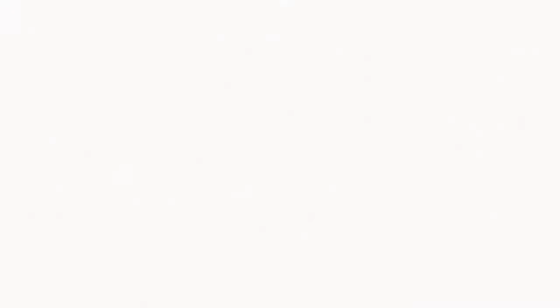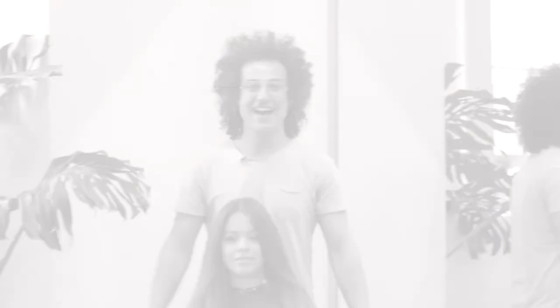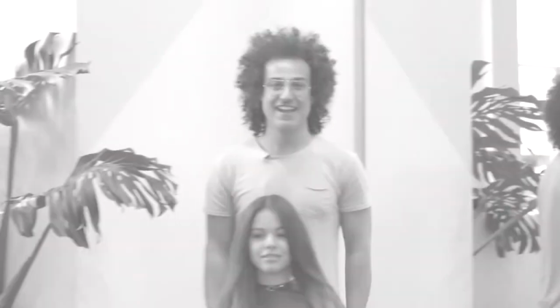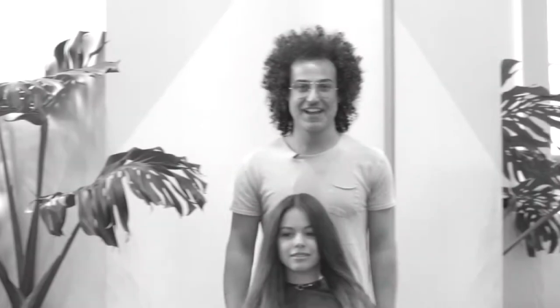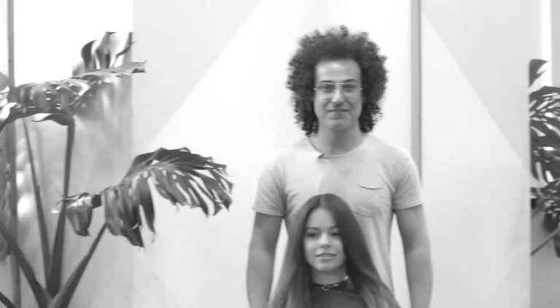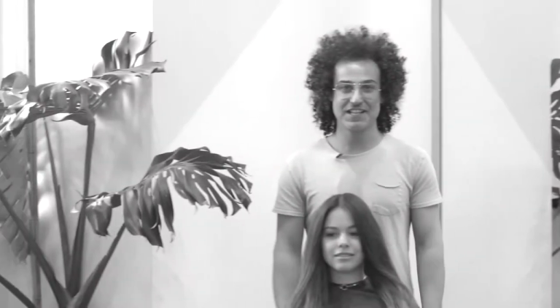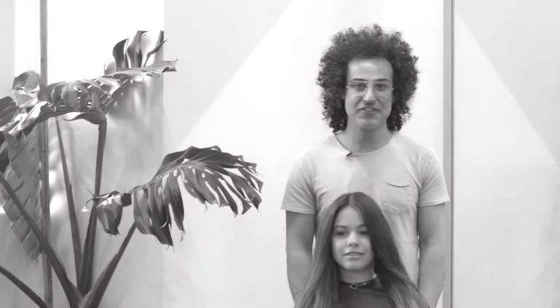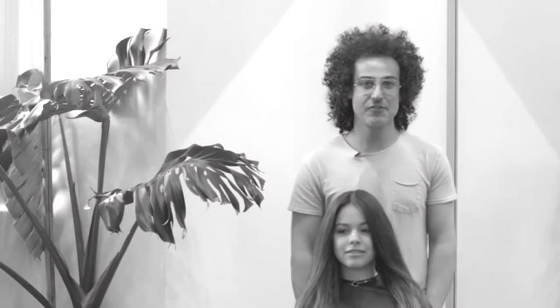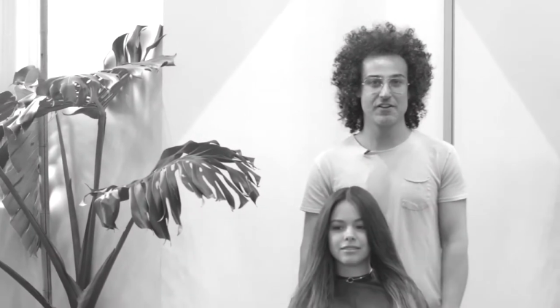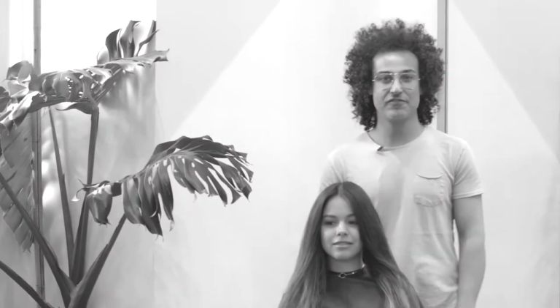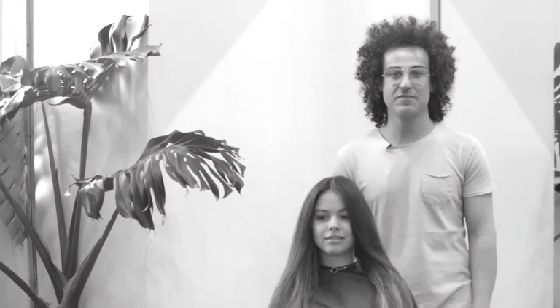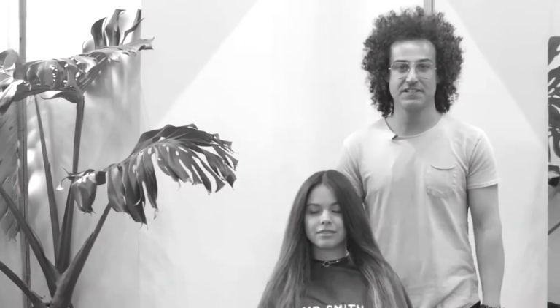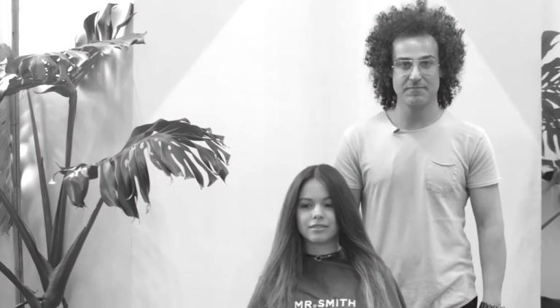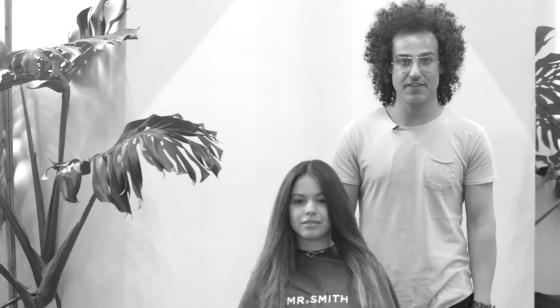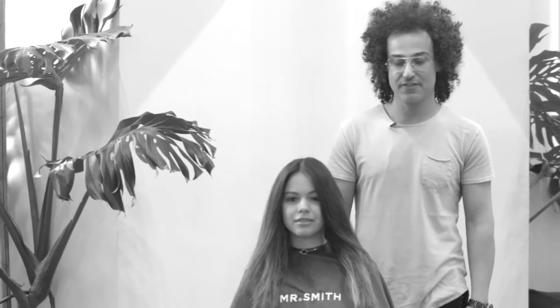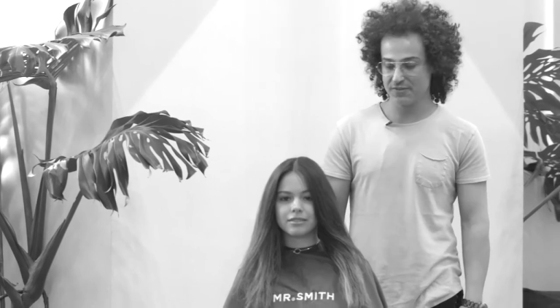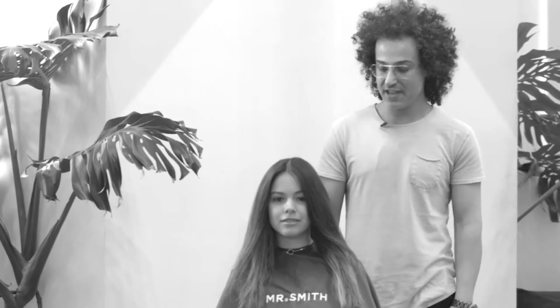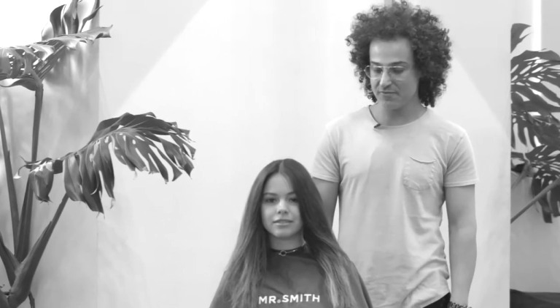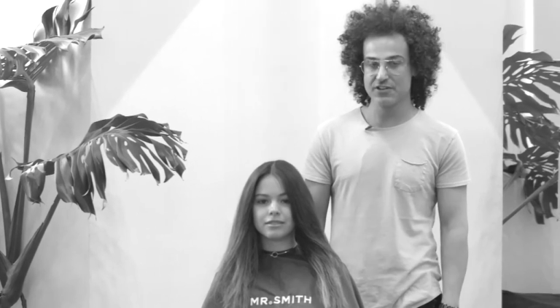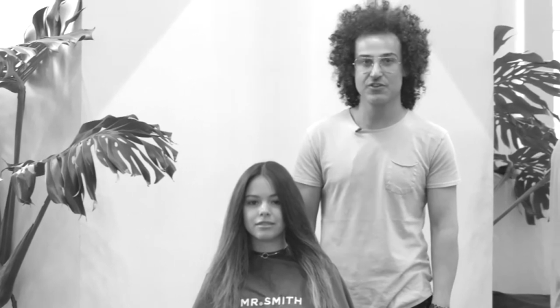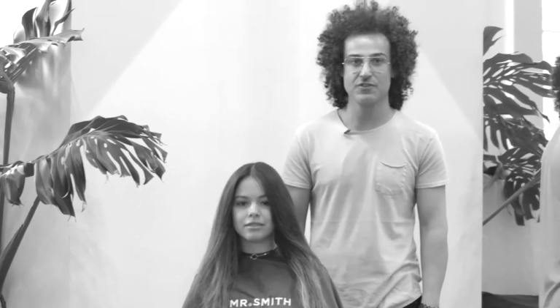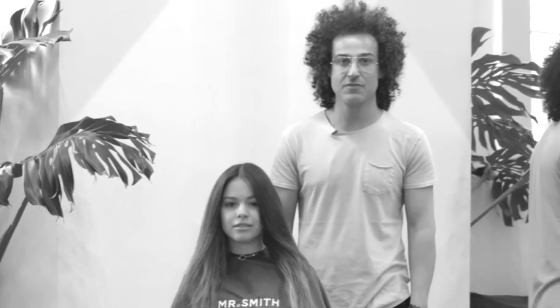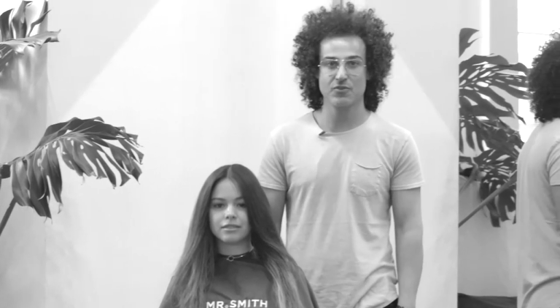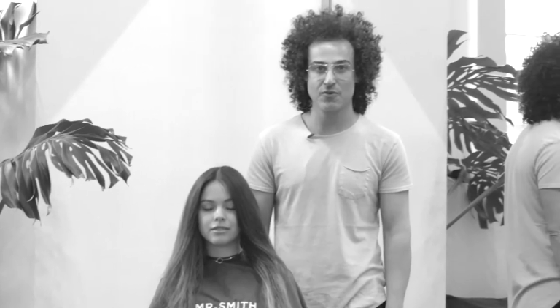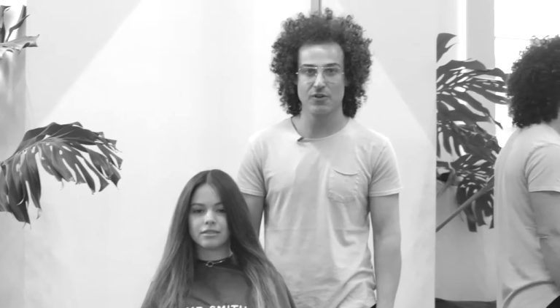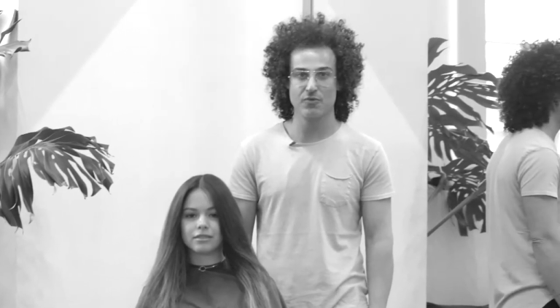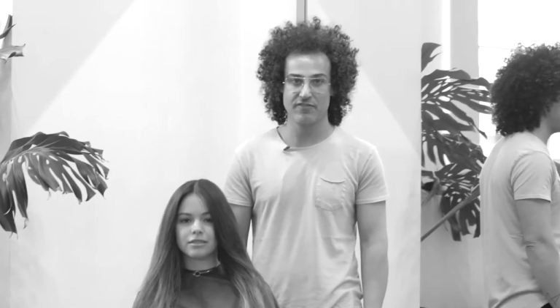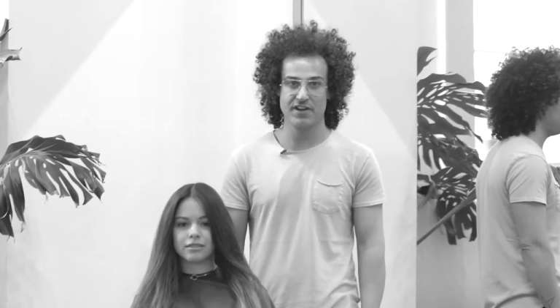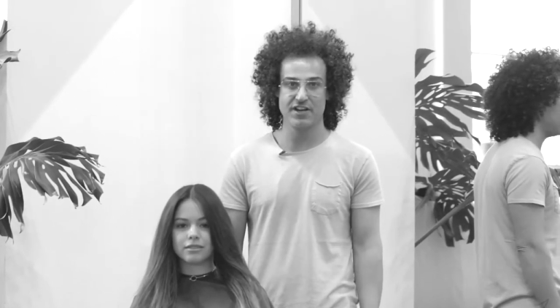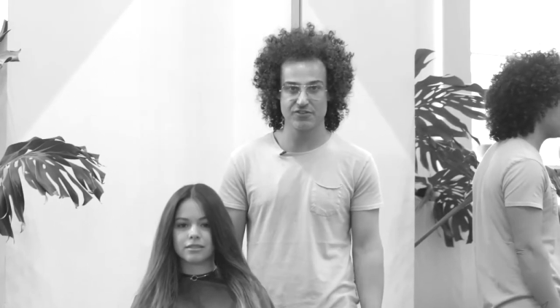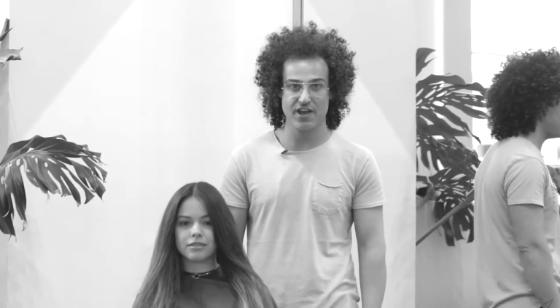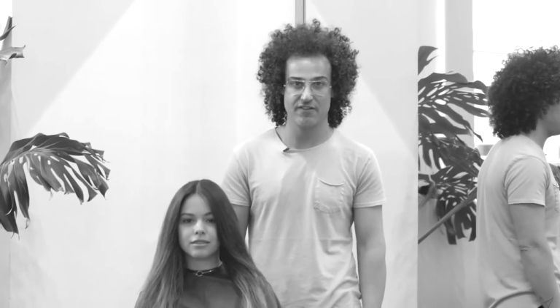Hi, I'm Stefano Greco for Mr. Smith. Today I'm going to show you some cool wavy natural hair.